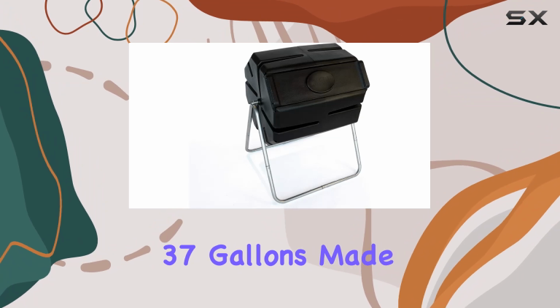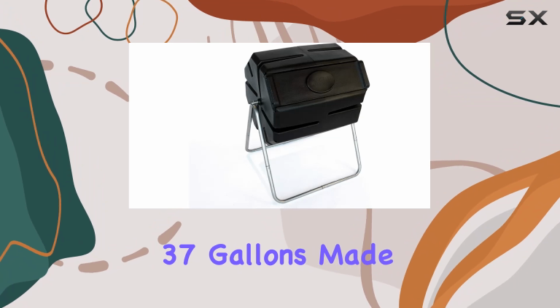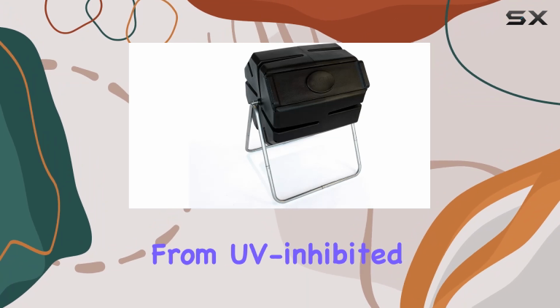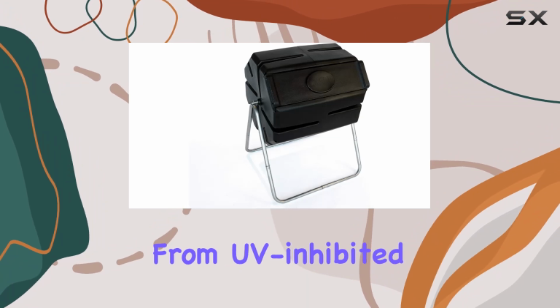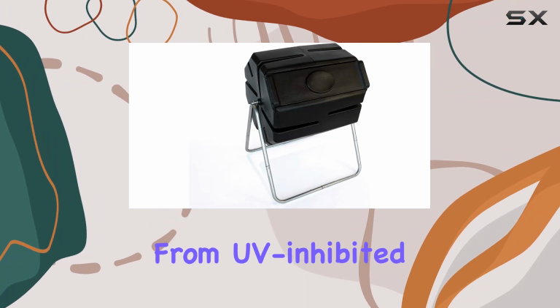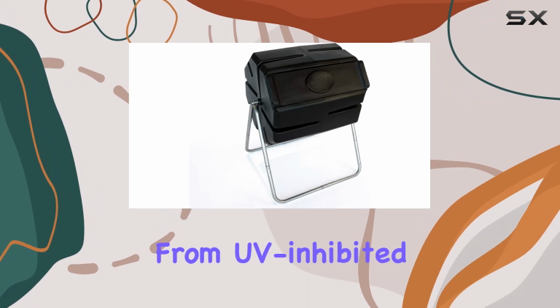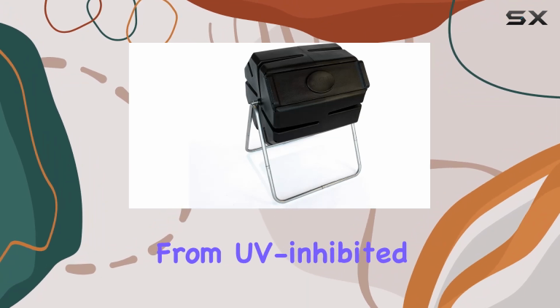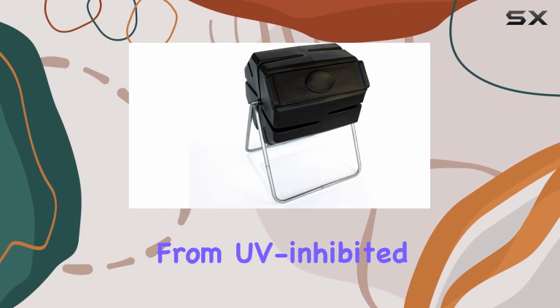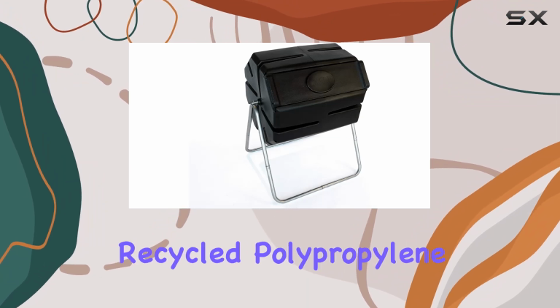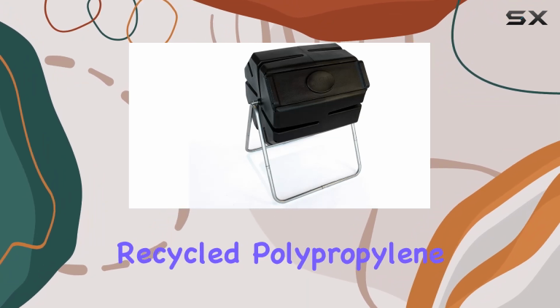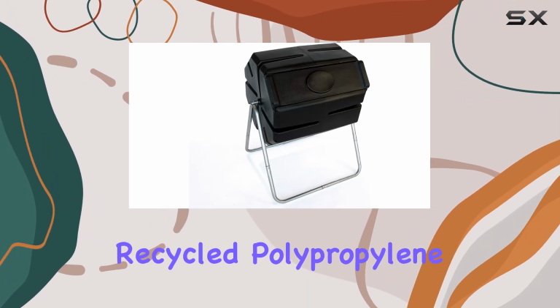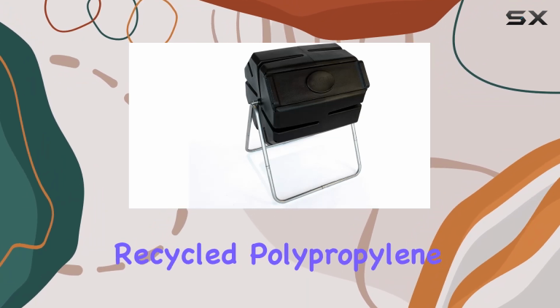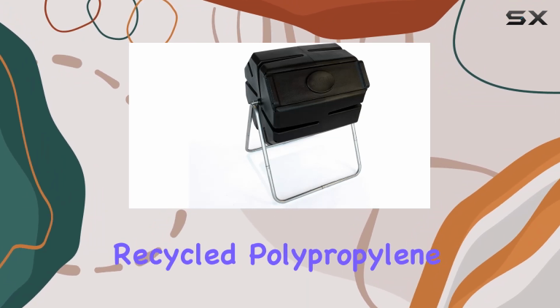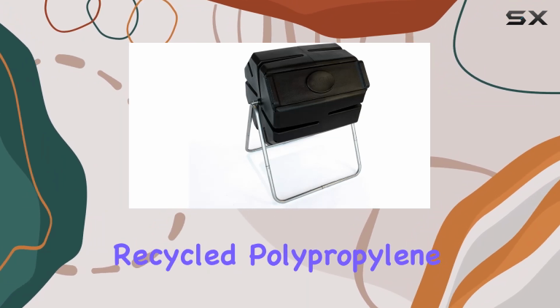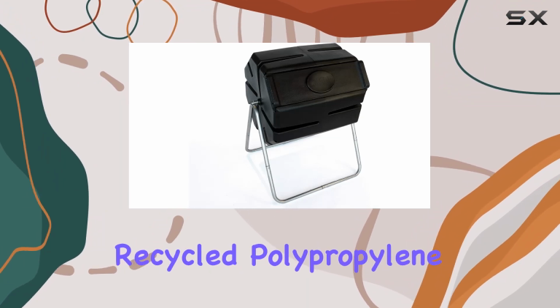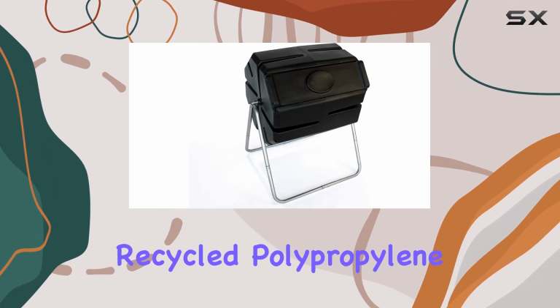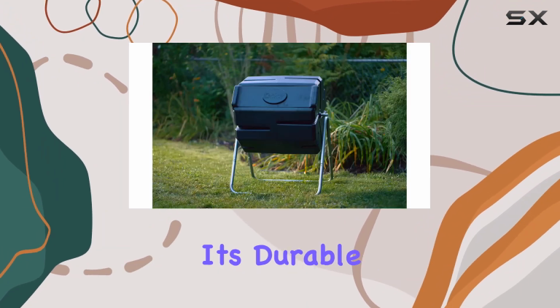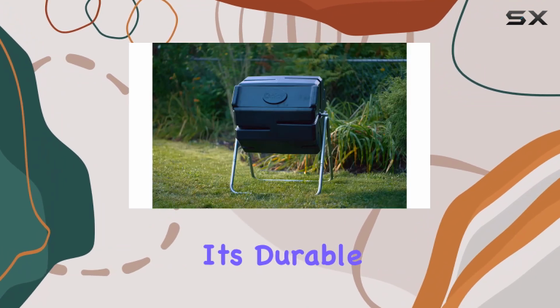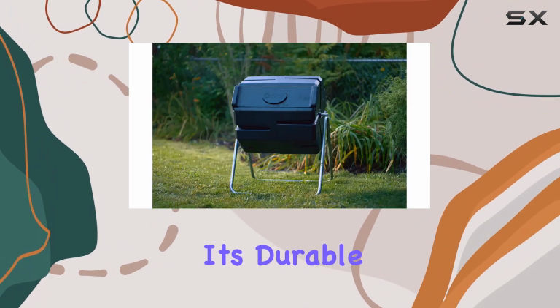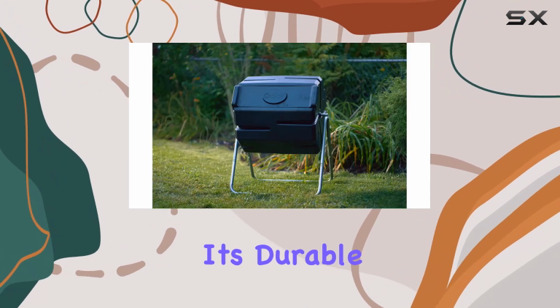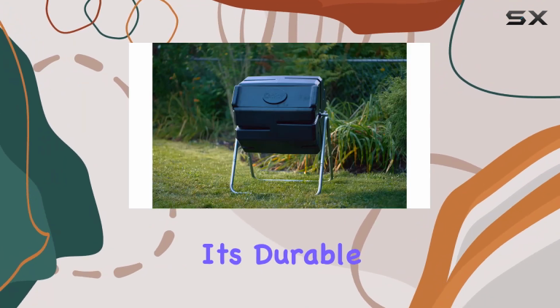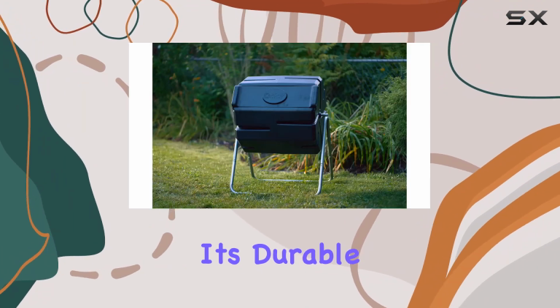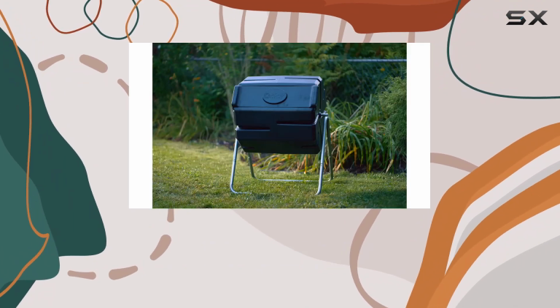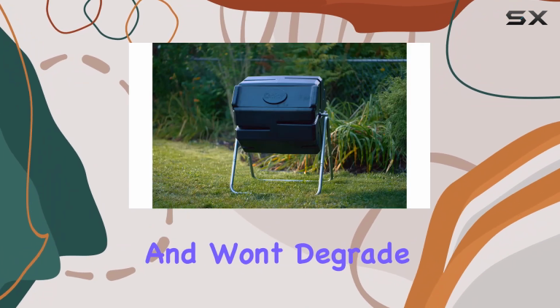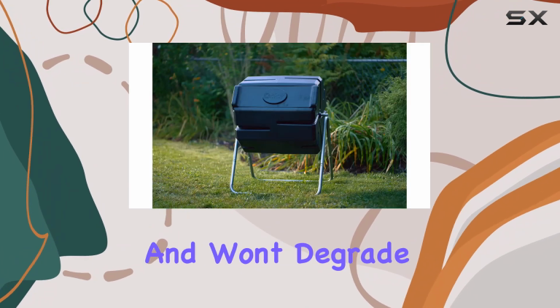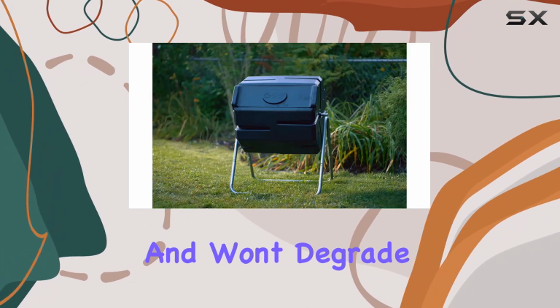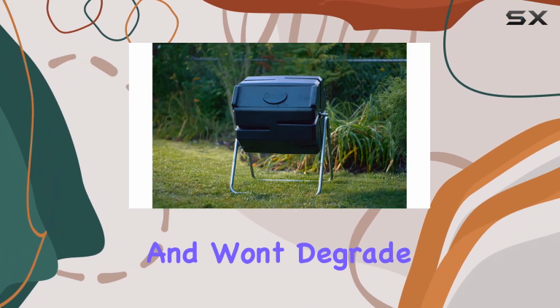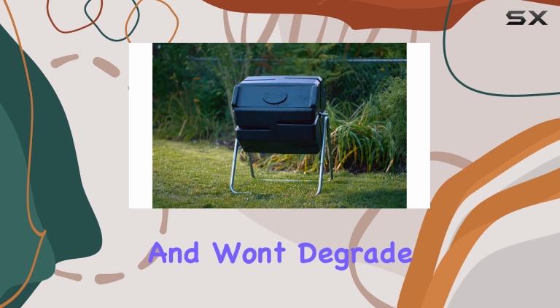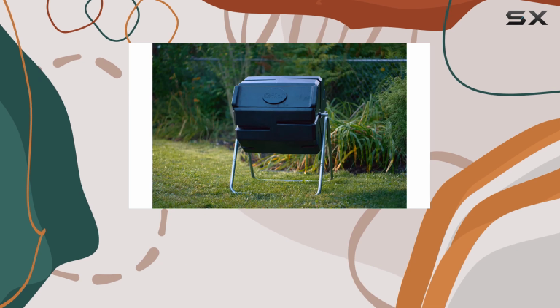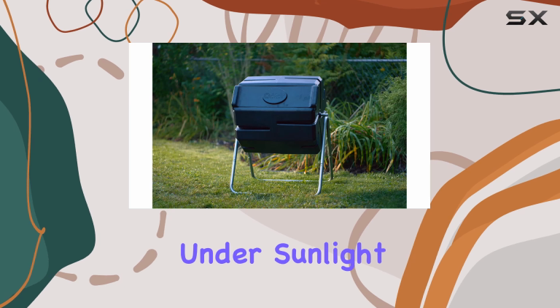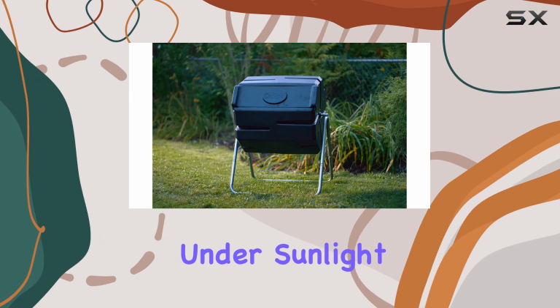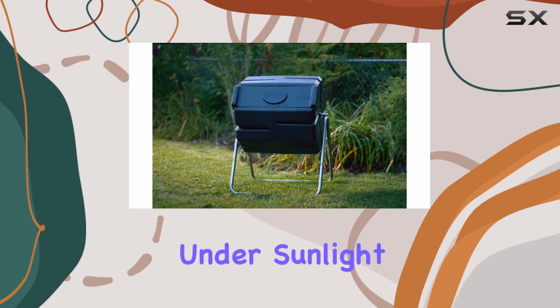Made from UV-inhibited recycled polypropylene, it's durable and won't degrade under sunlight.